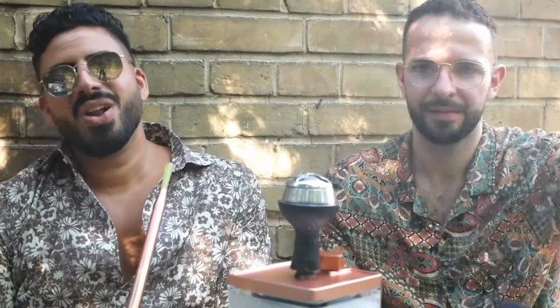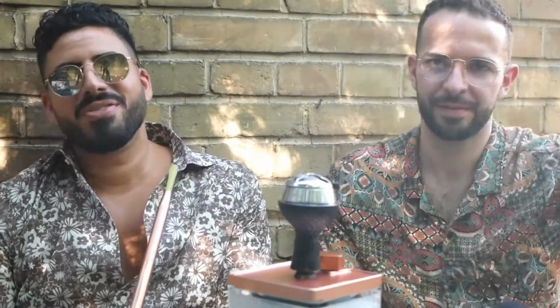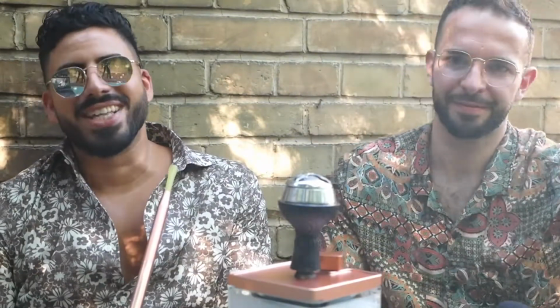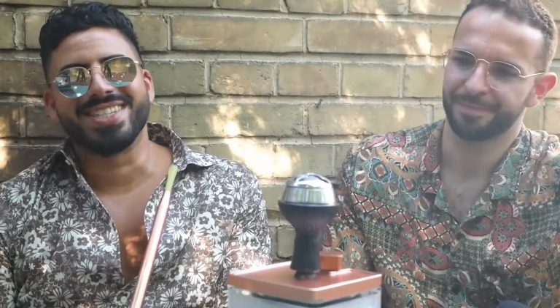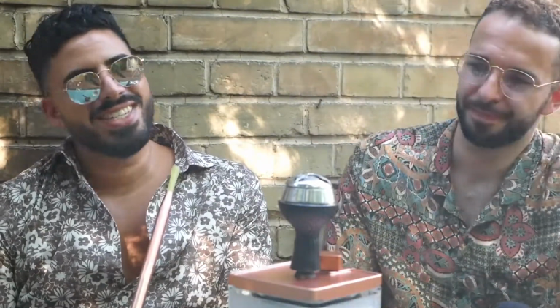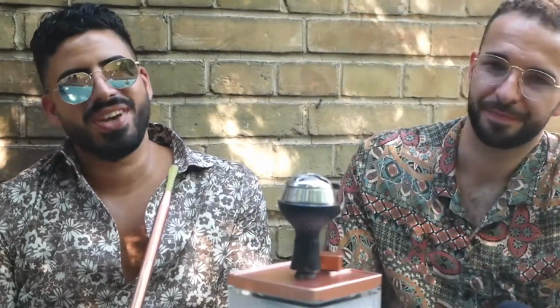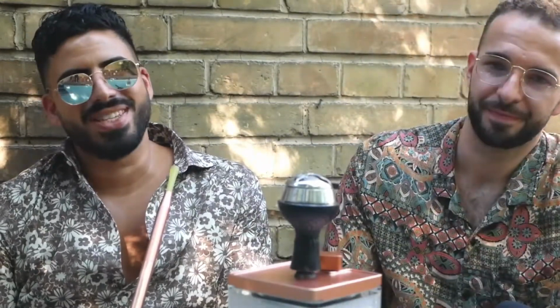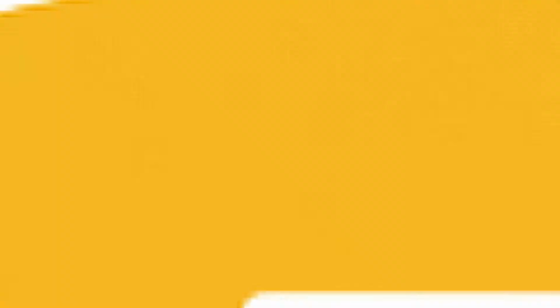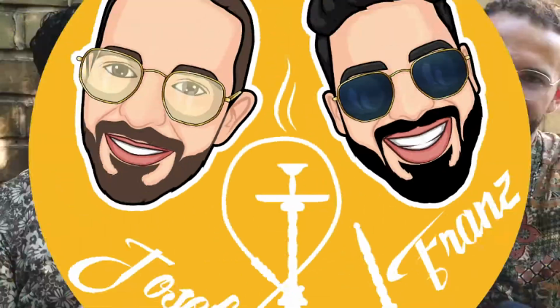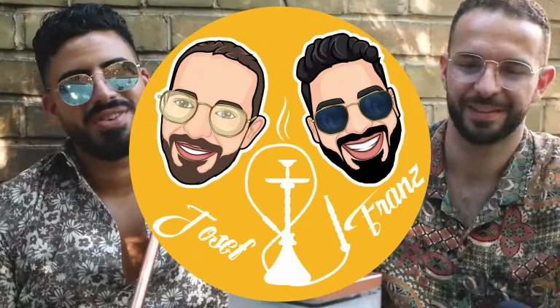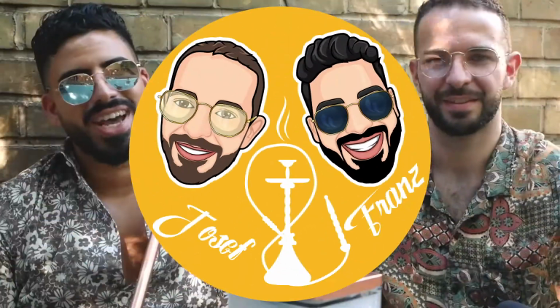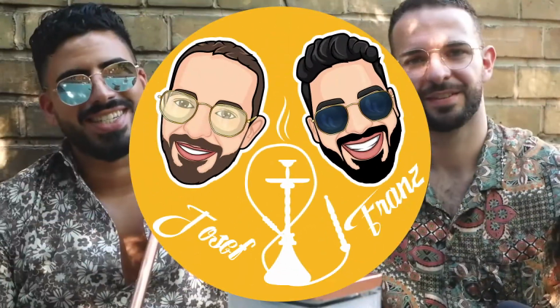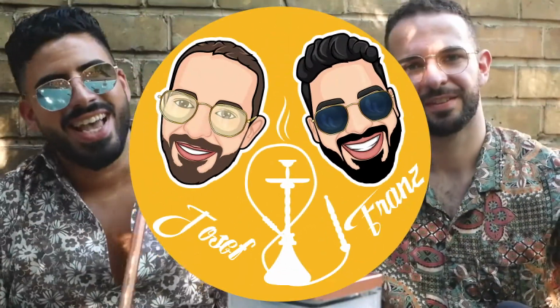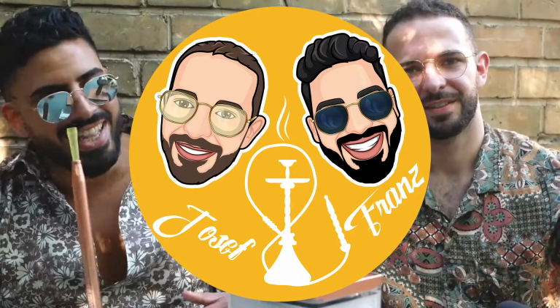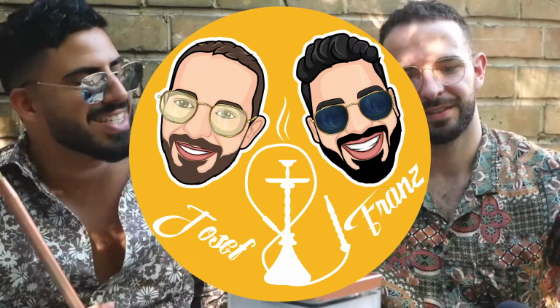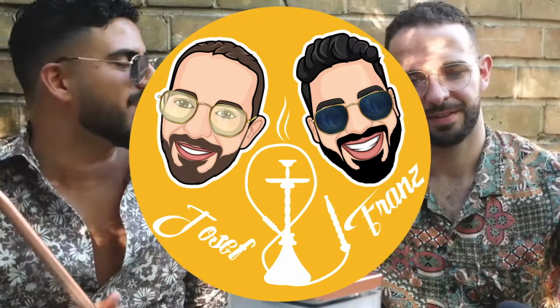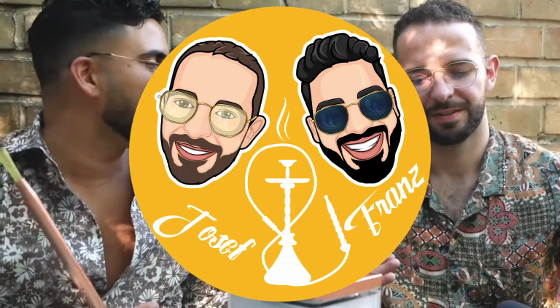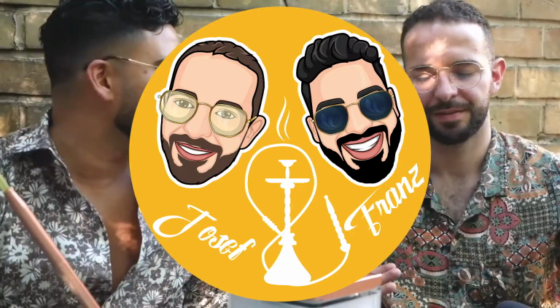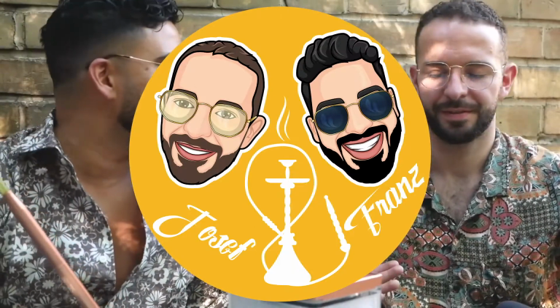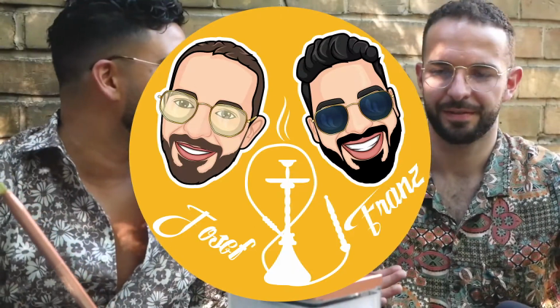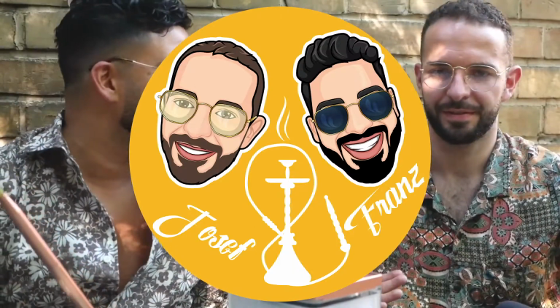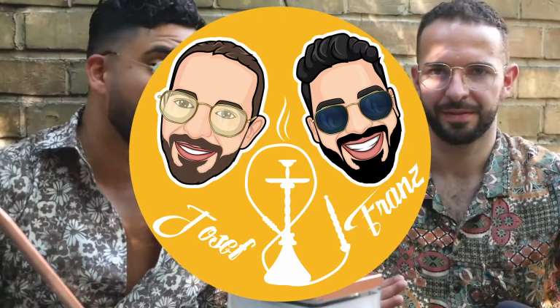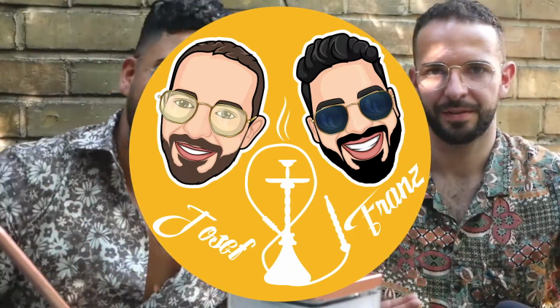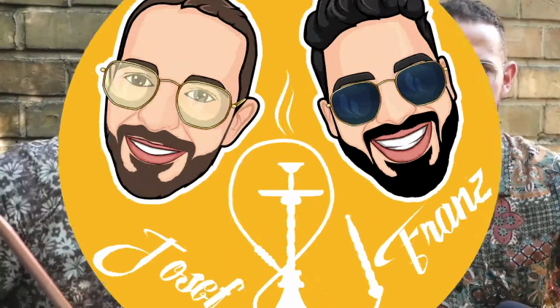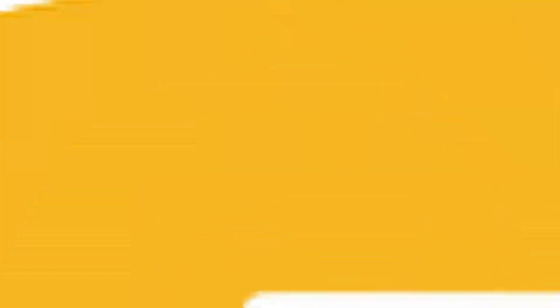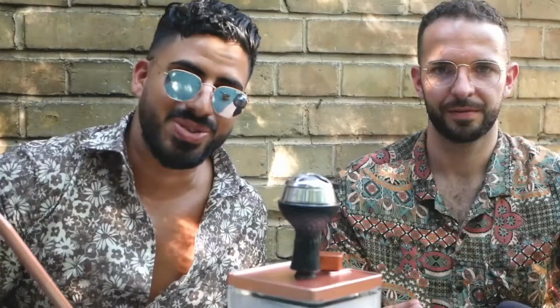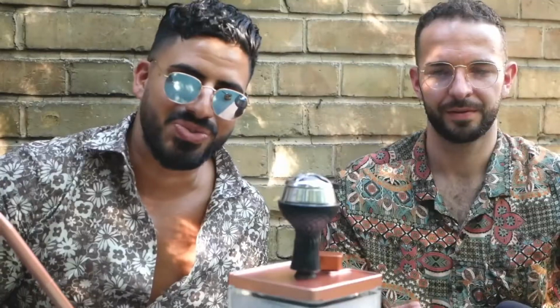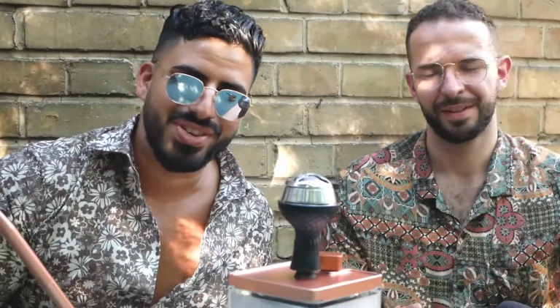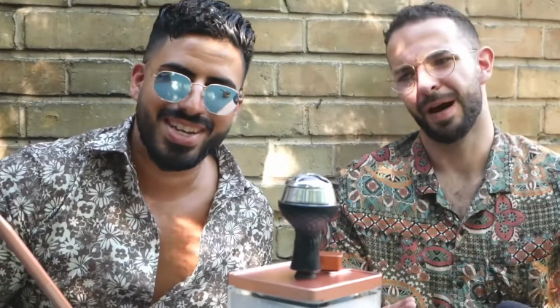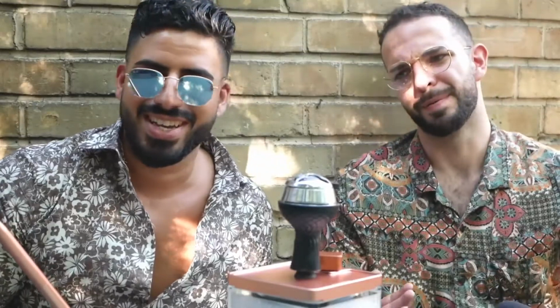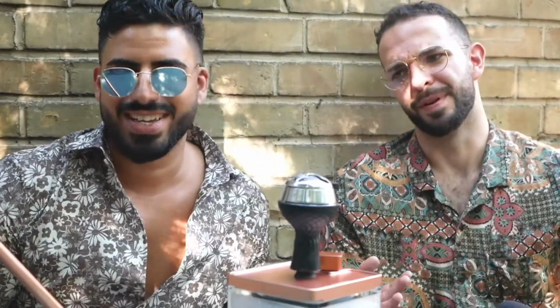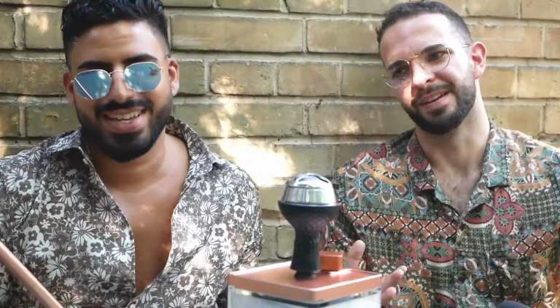Hello my friends, this is Franz from Josef & Franz. And this is my good friend Josef, but I call him Yusuf. Habibi please.